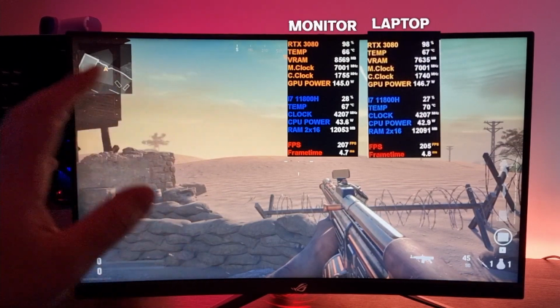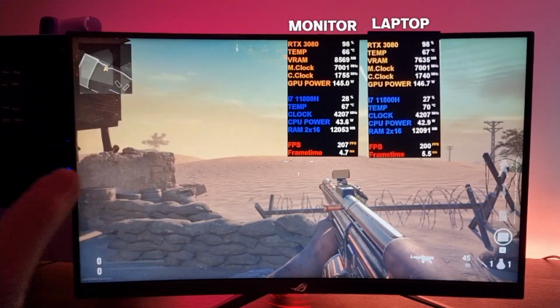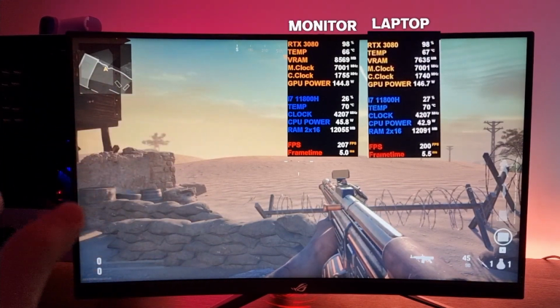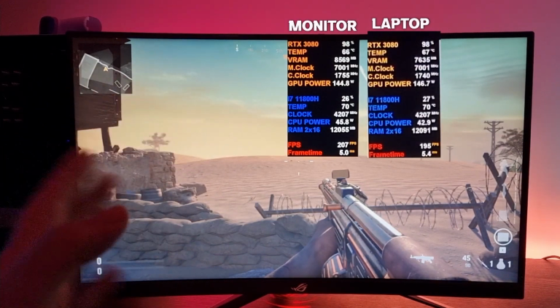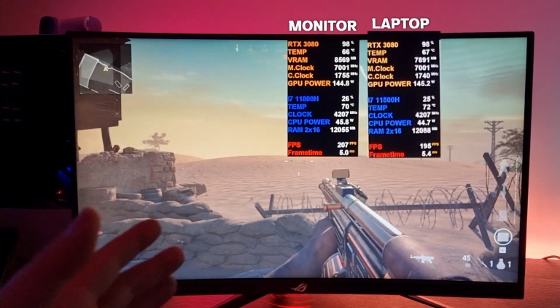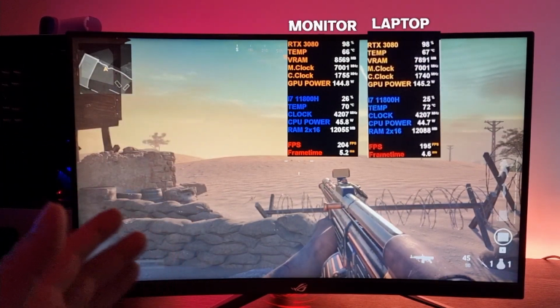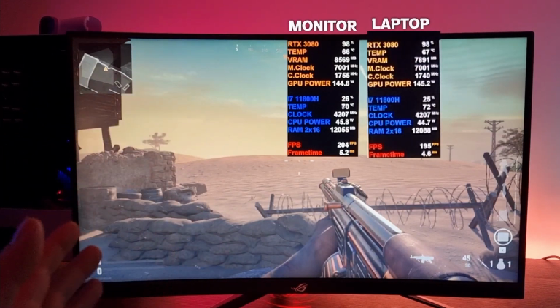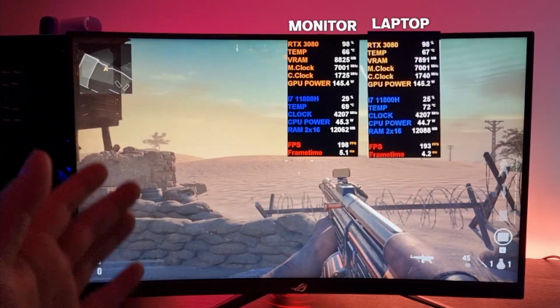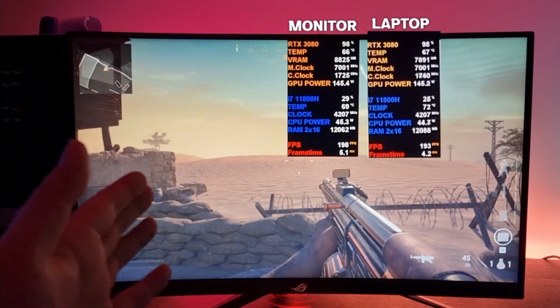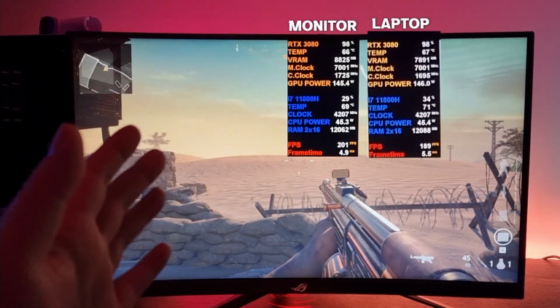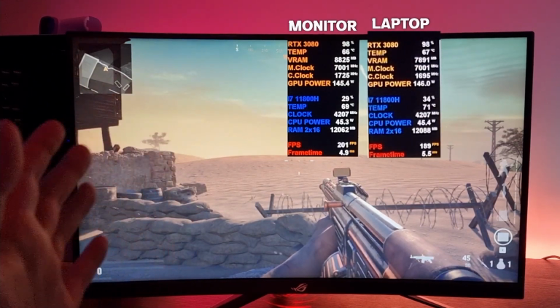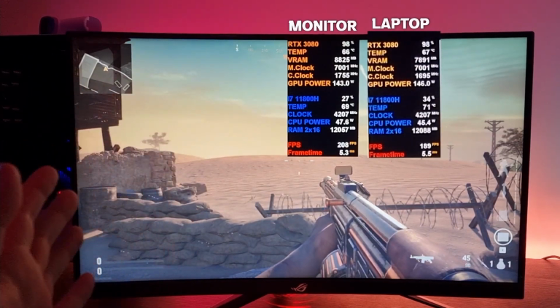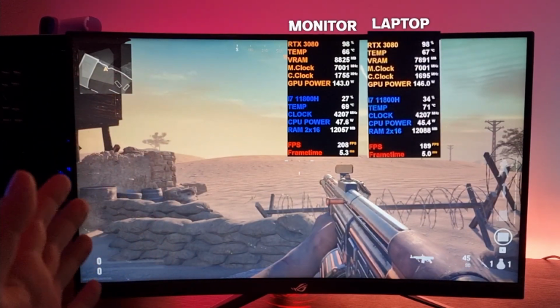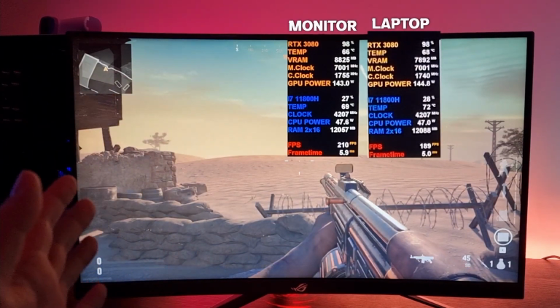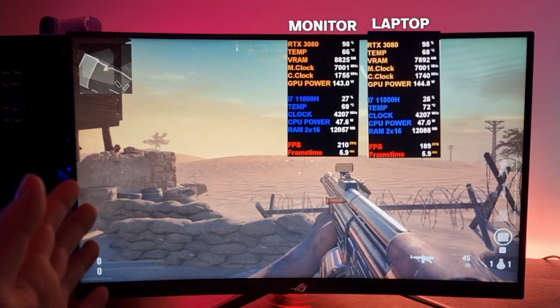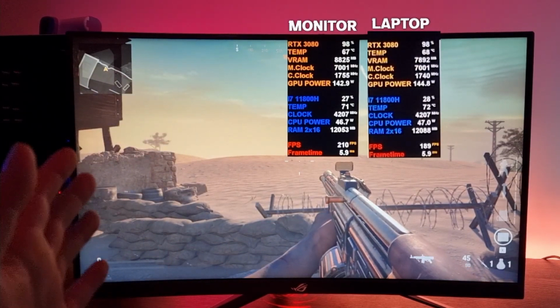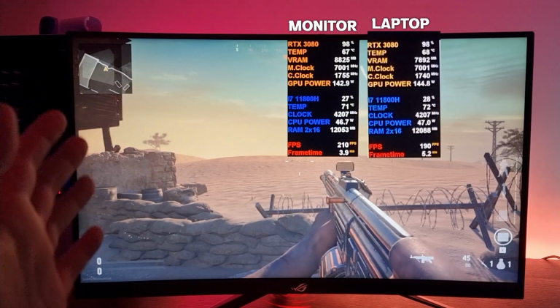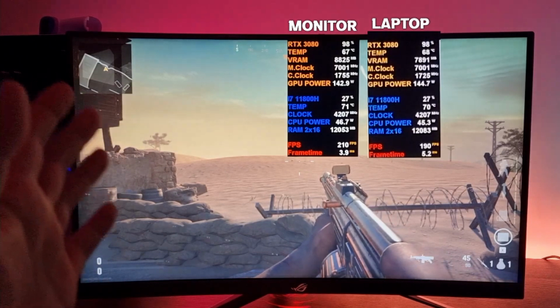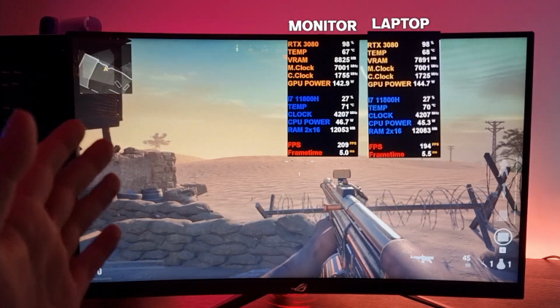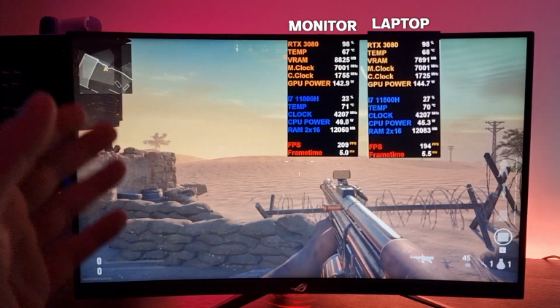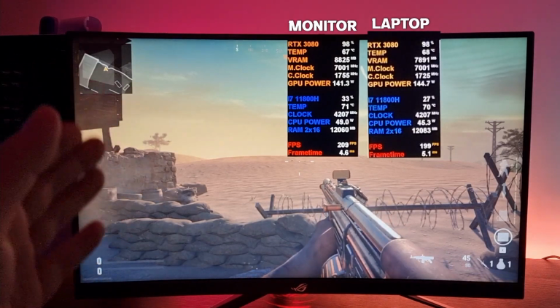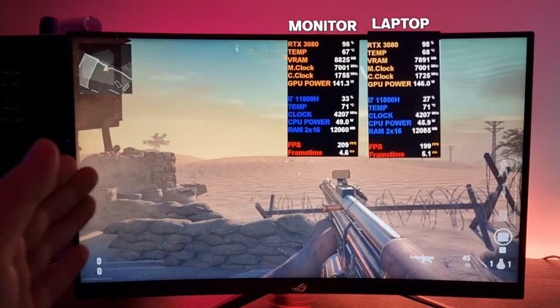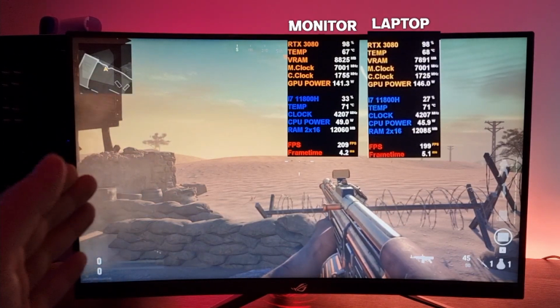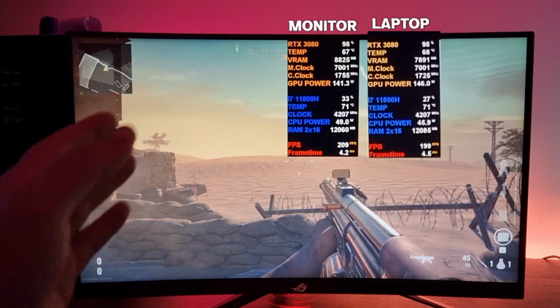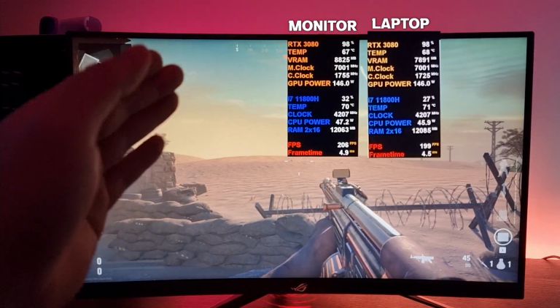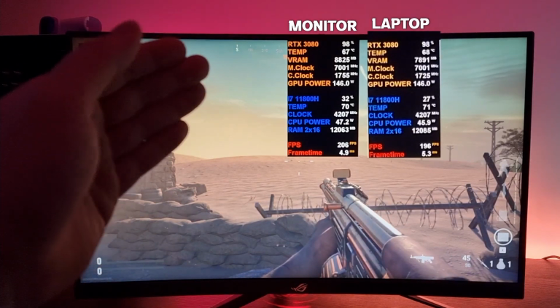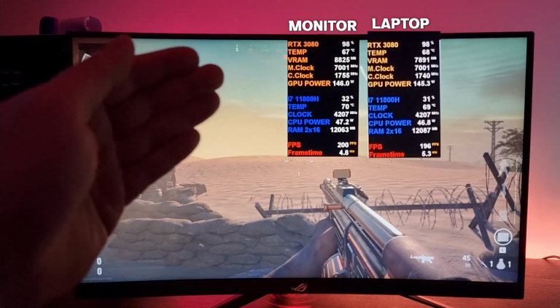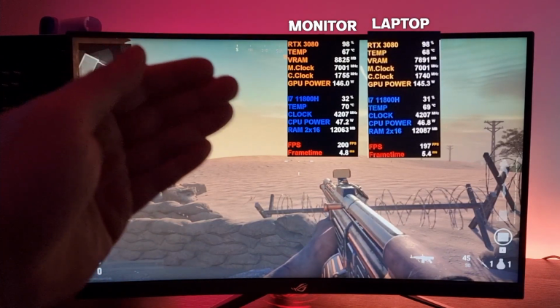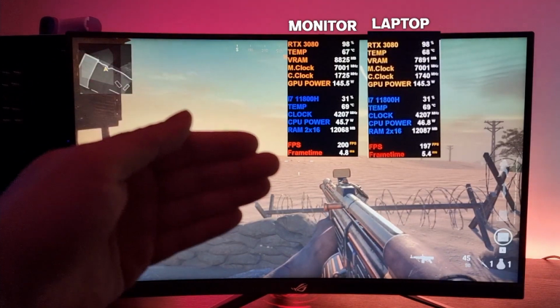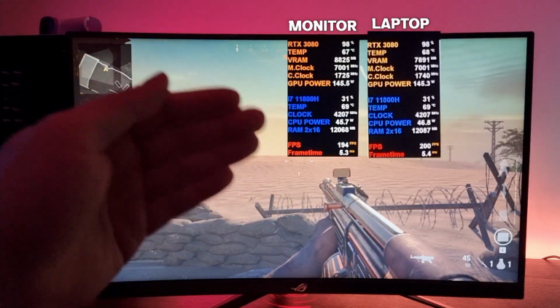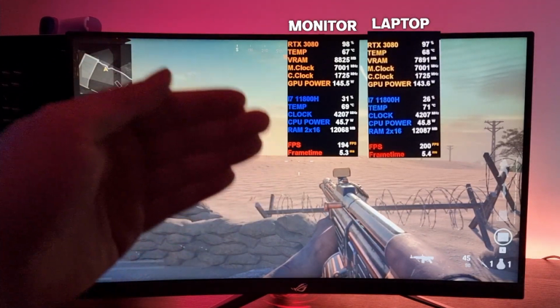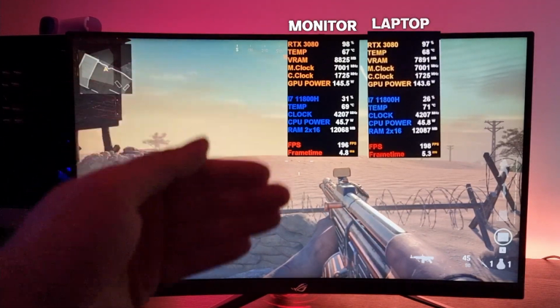If I turn both on — so if I extend the monitor — it's going to be the same FPS as the laptop screen only.